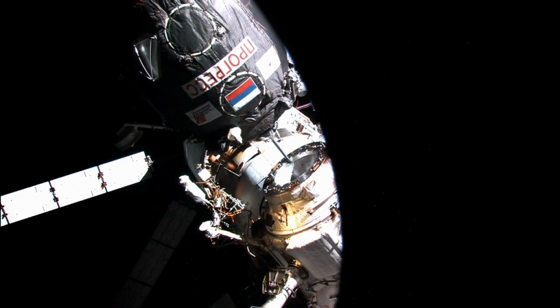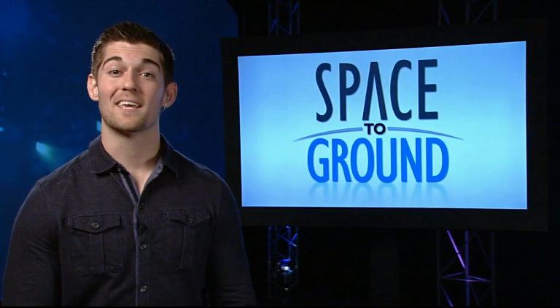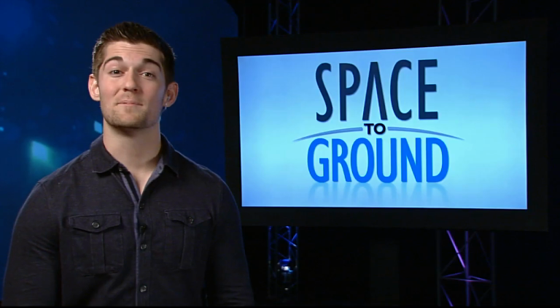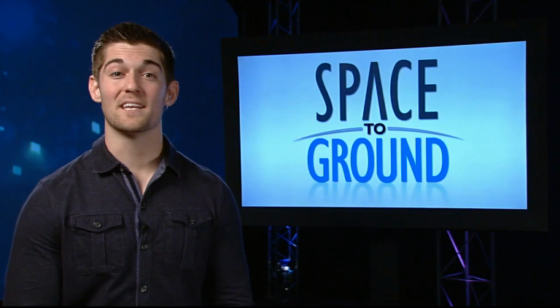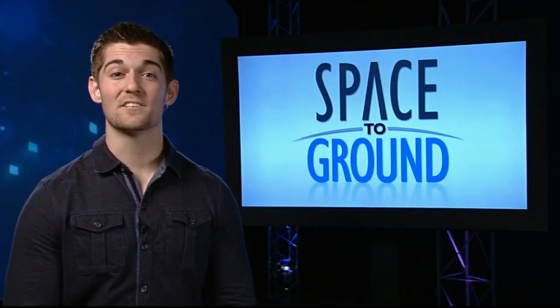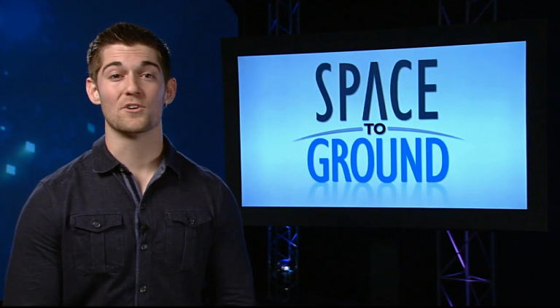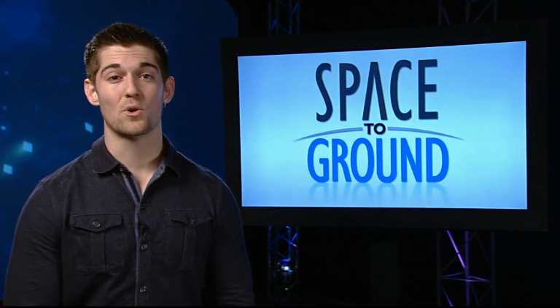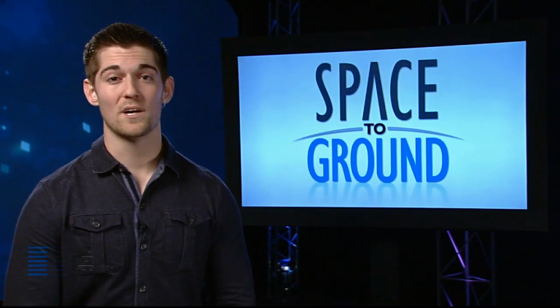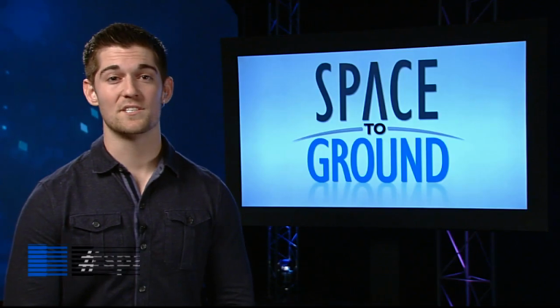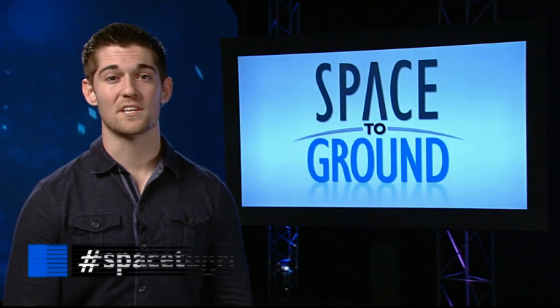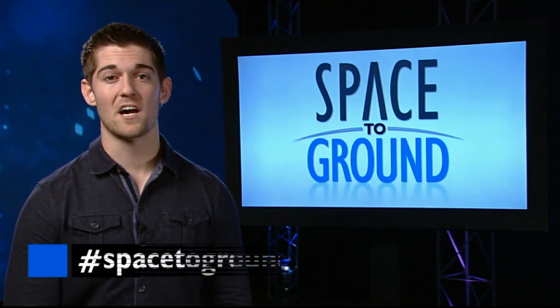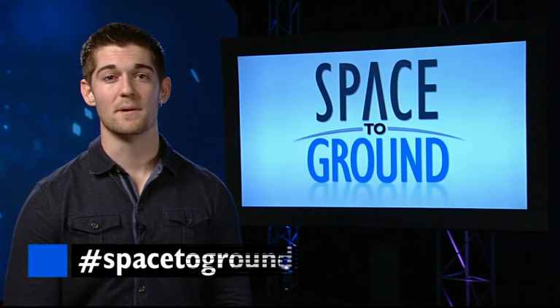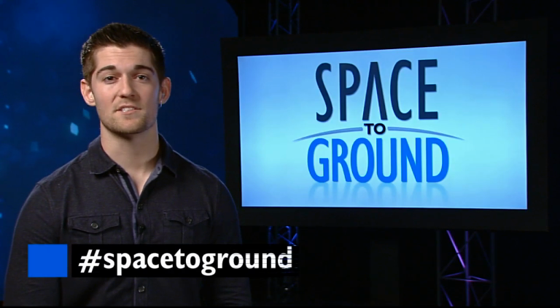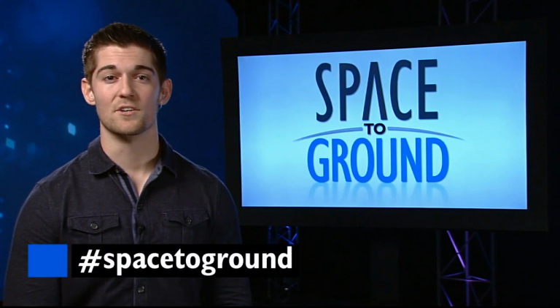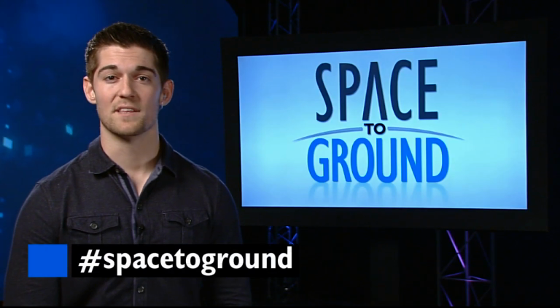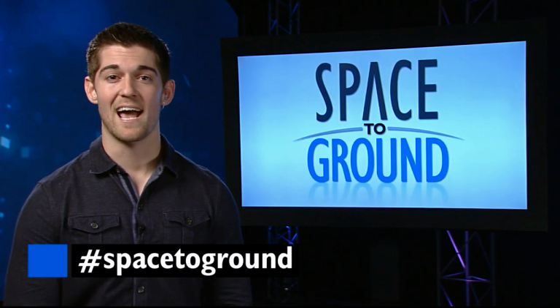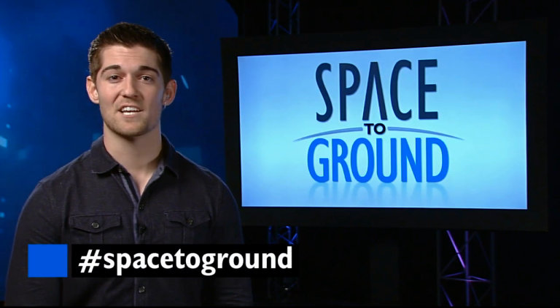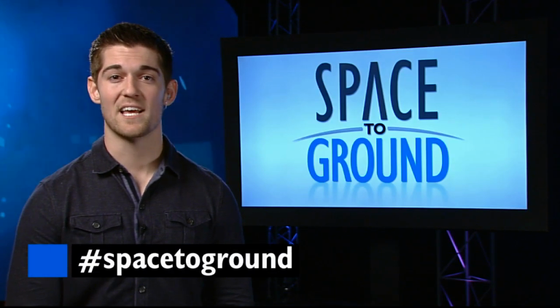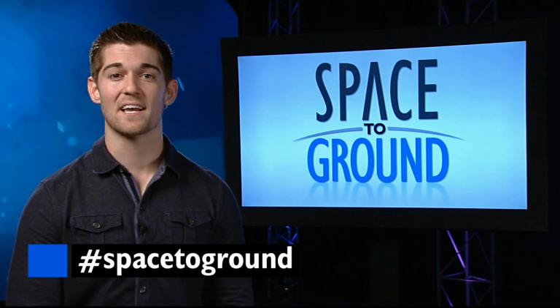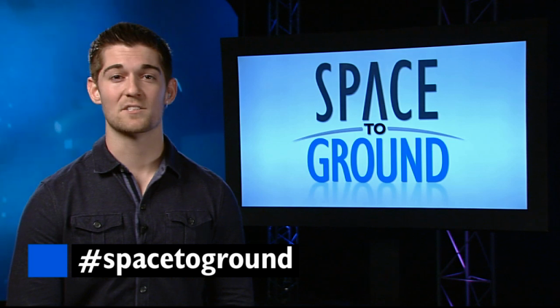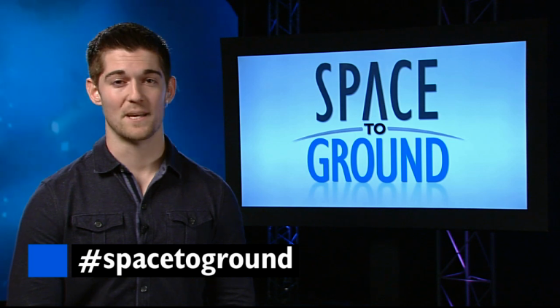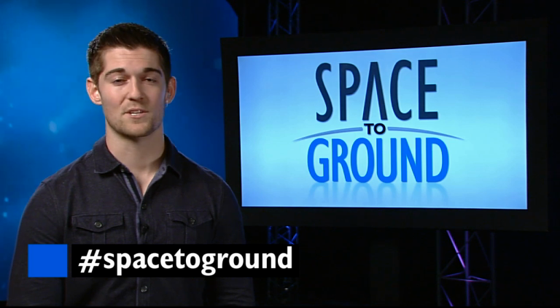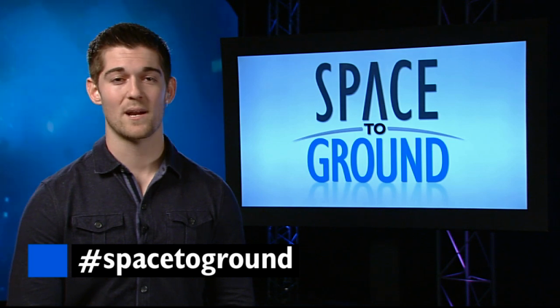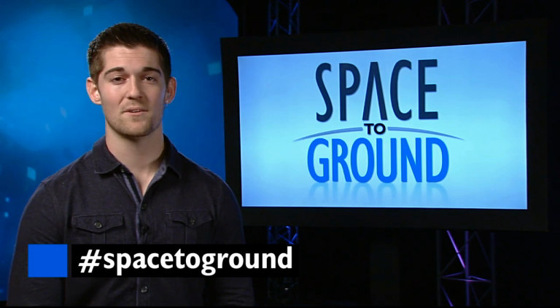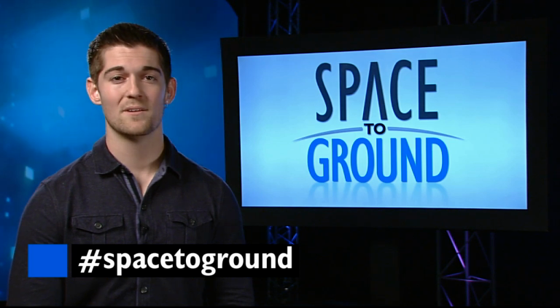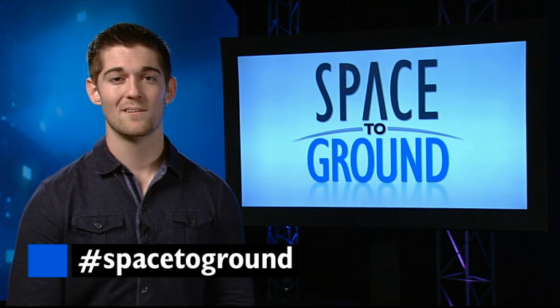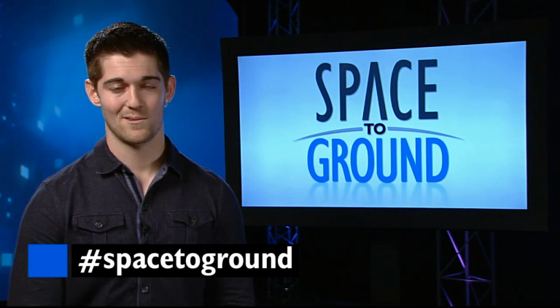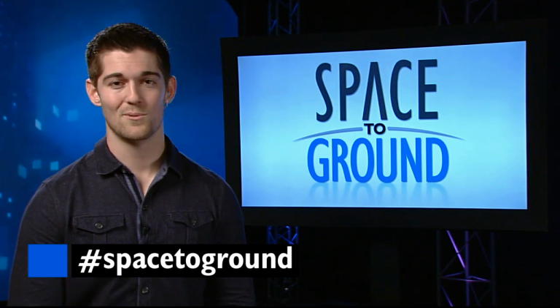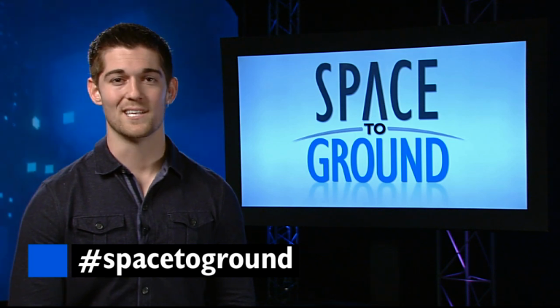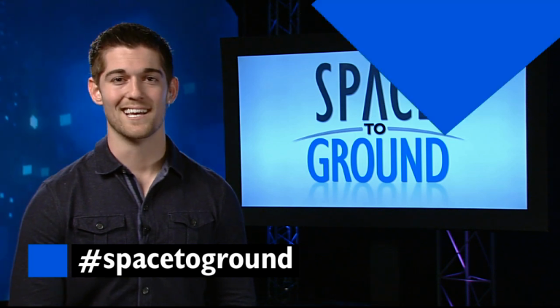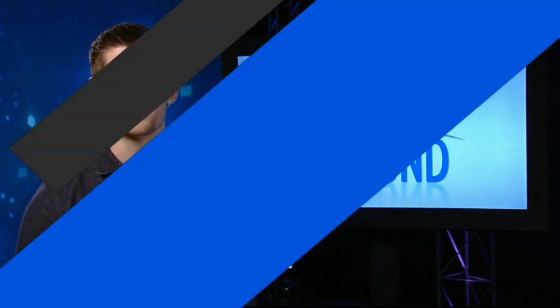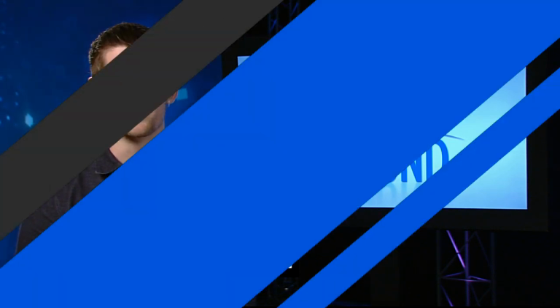Keep sending us your questions and comments using the hashtag Space to Ground. We'll see you next week.